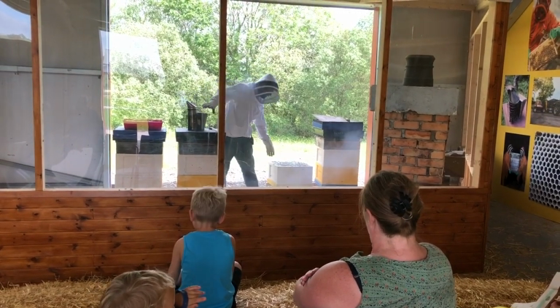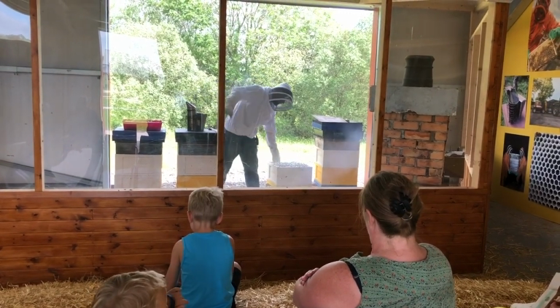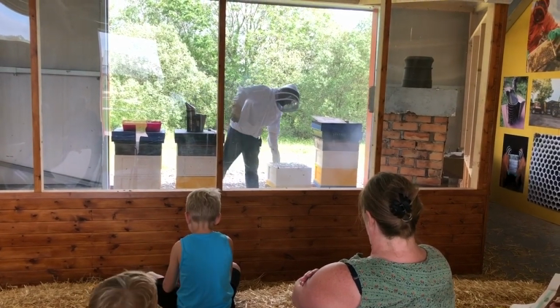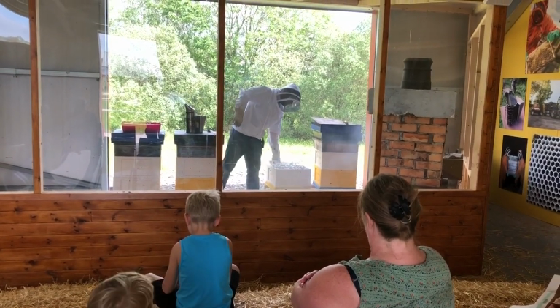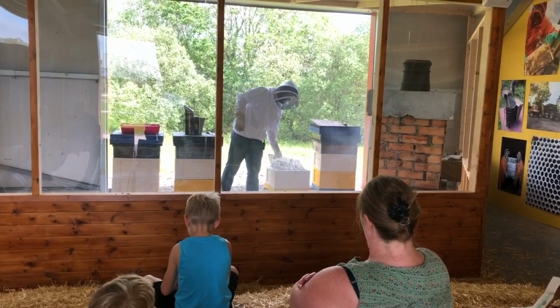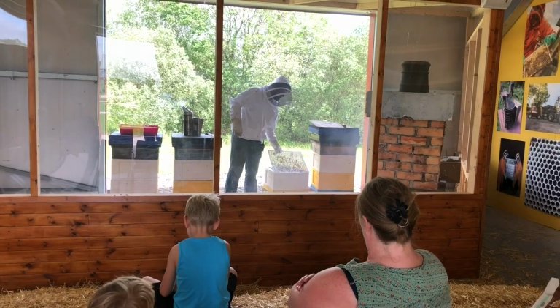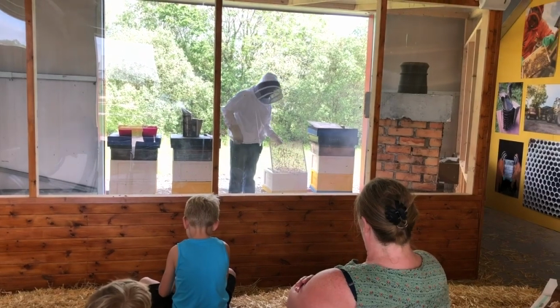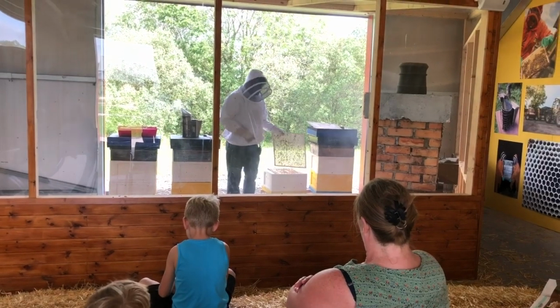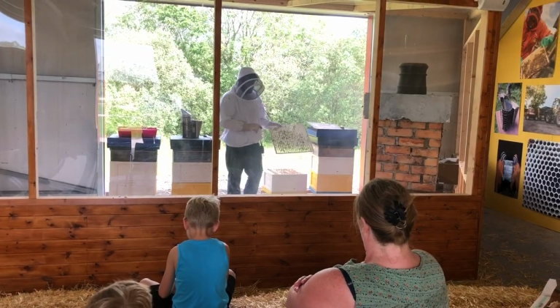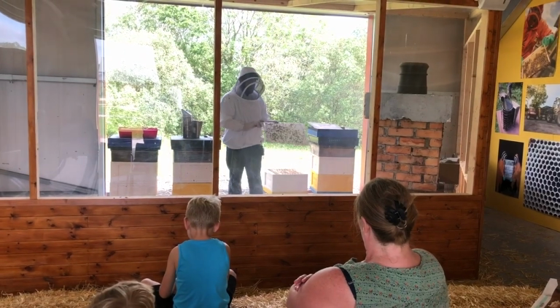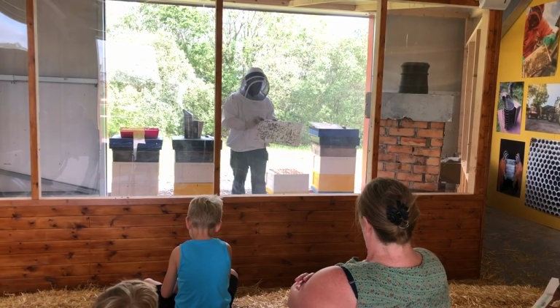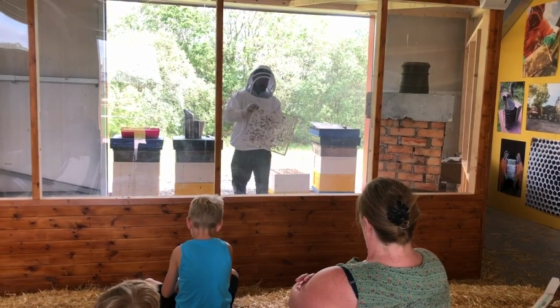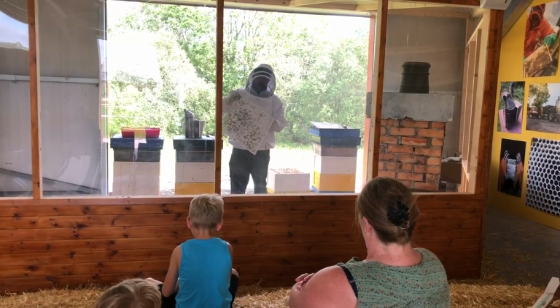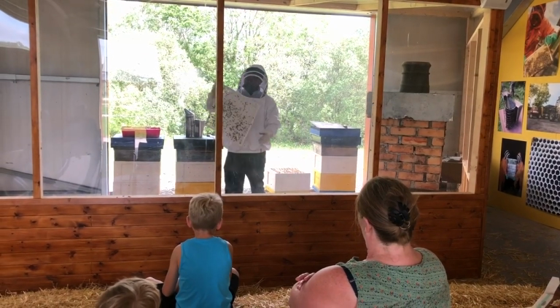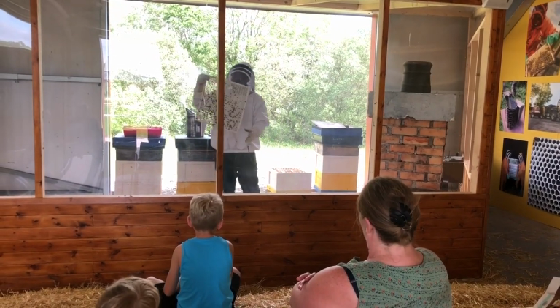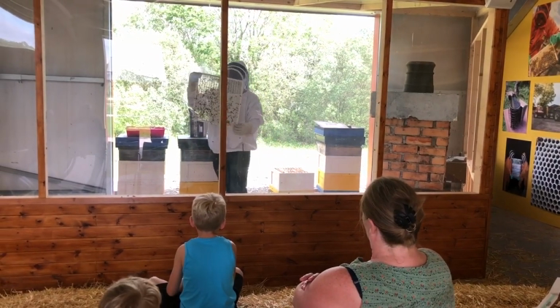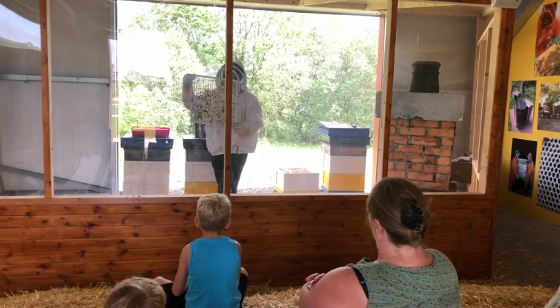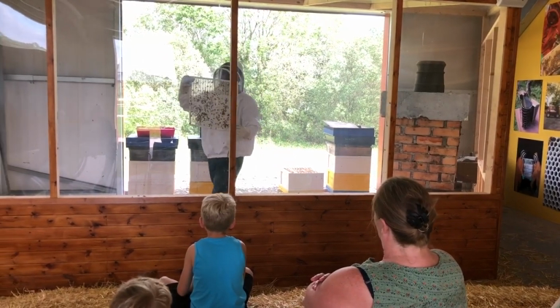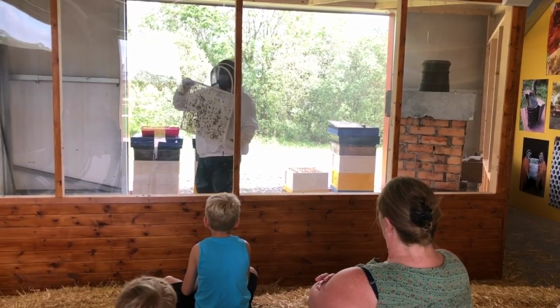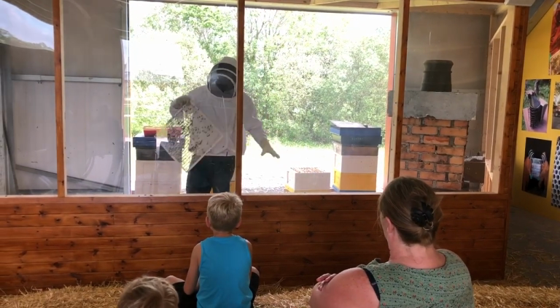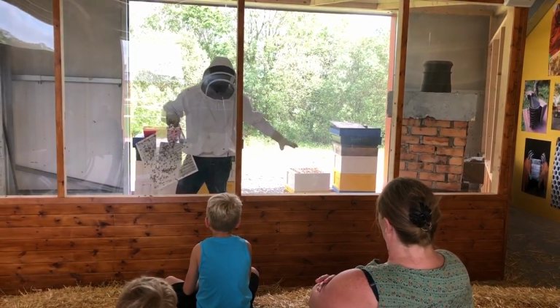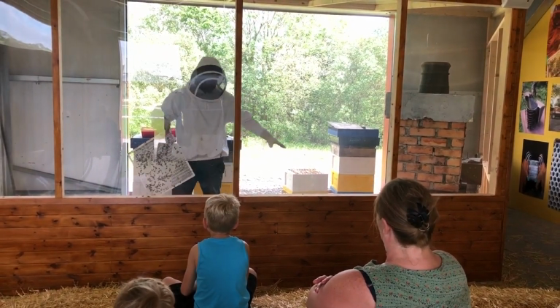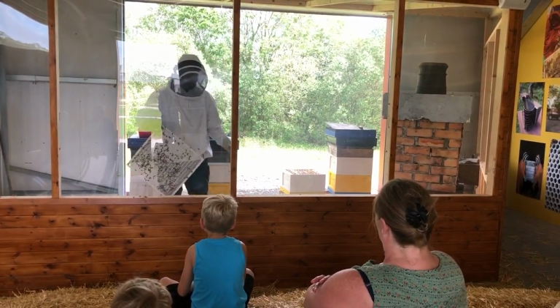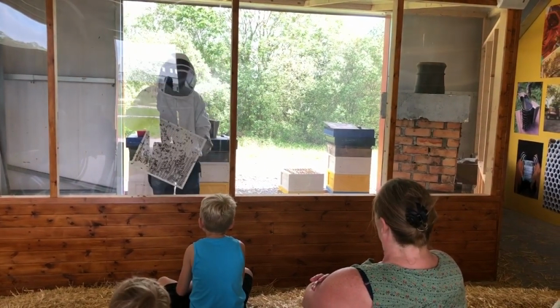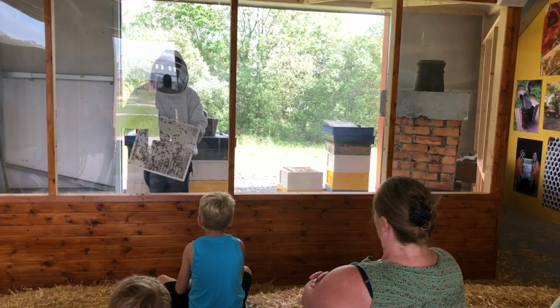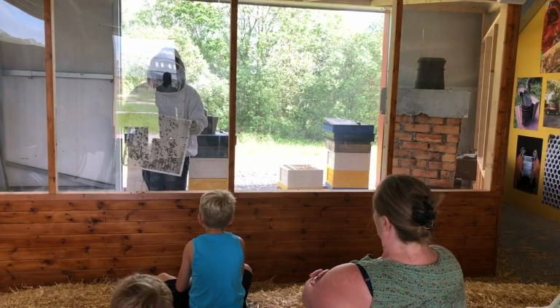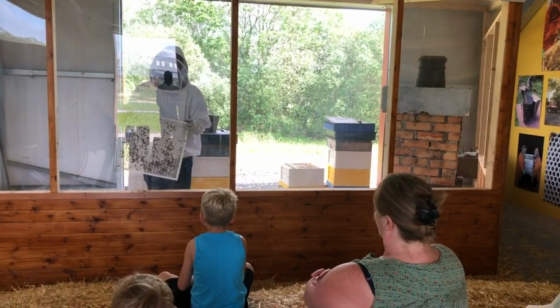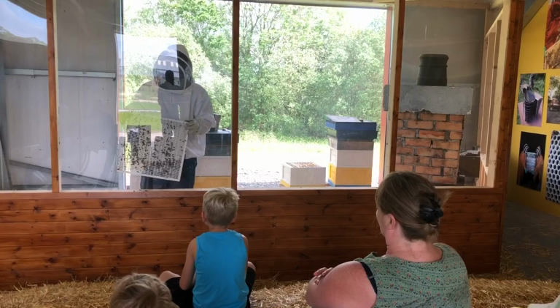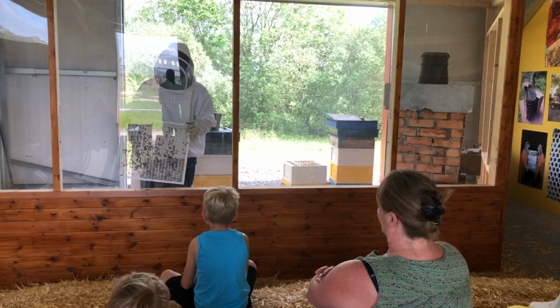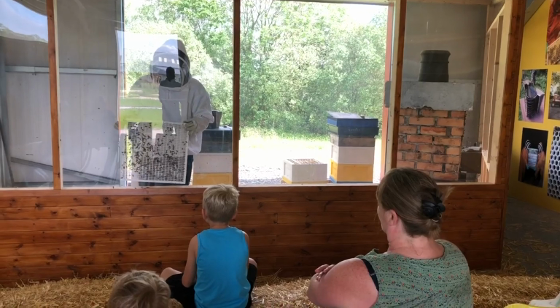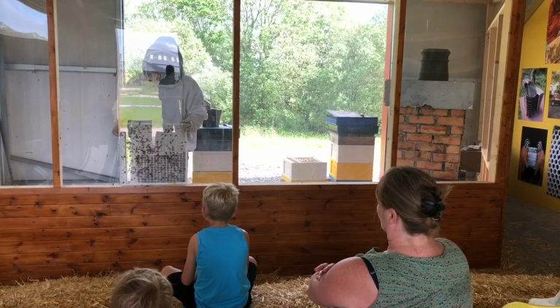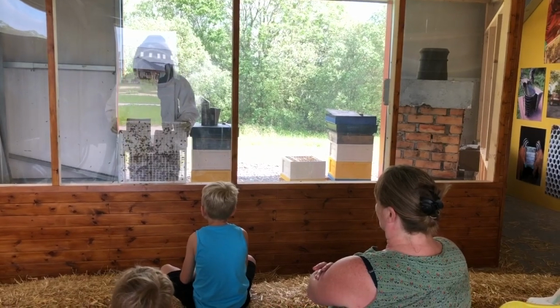So this is the queen excluder. It stops the queen from going up and laying in where the honey is being extracted.